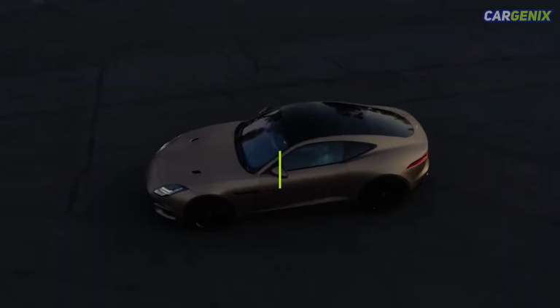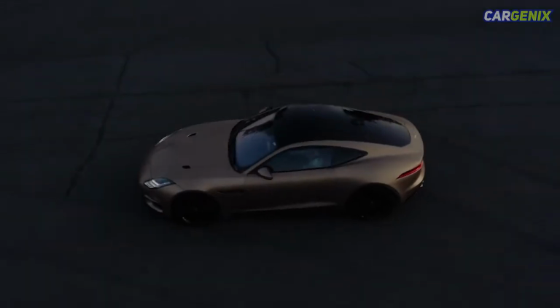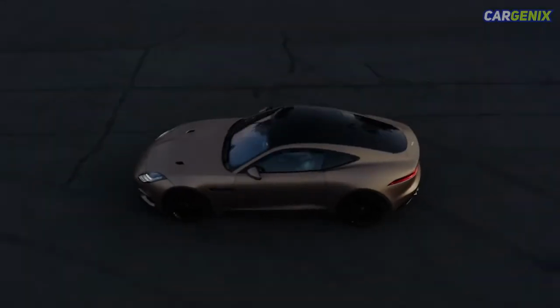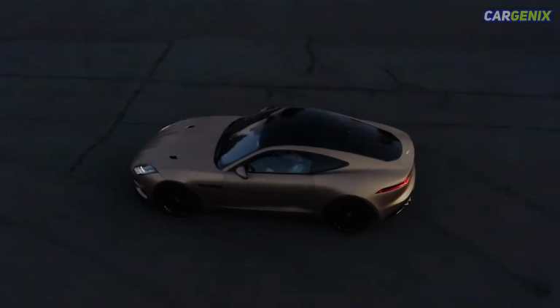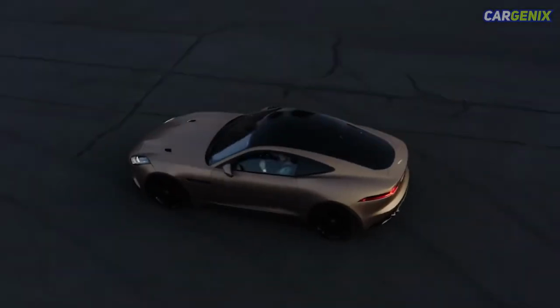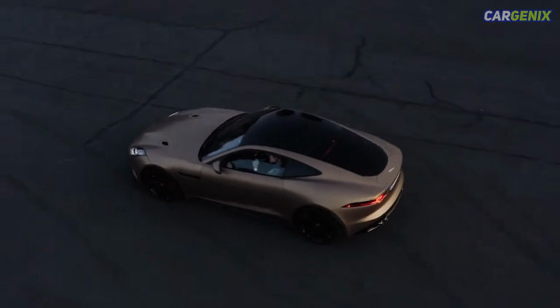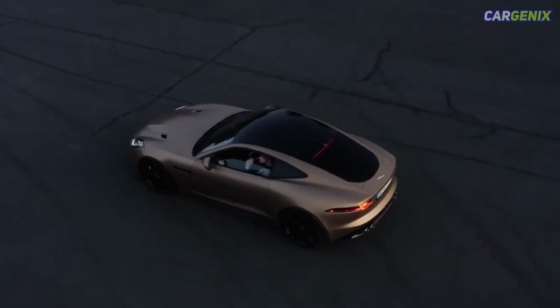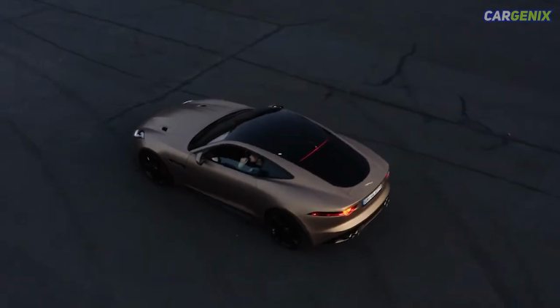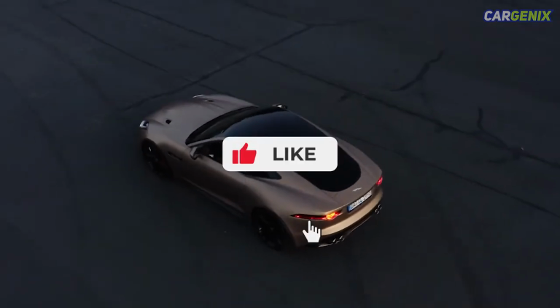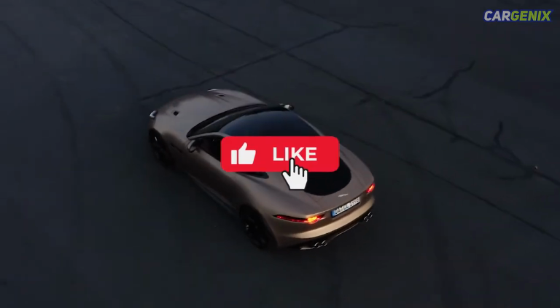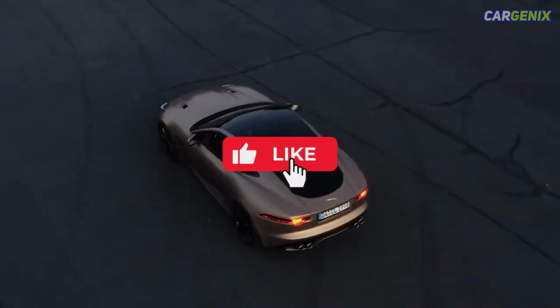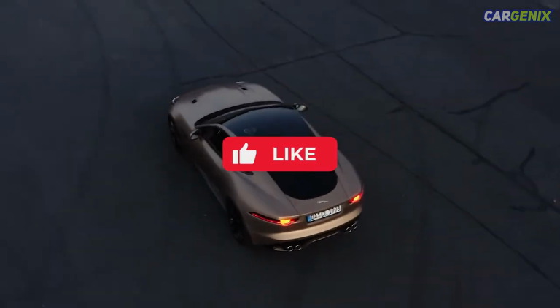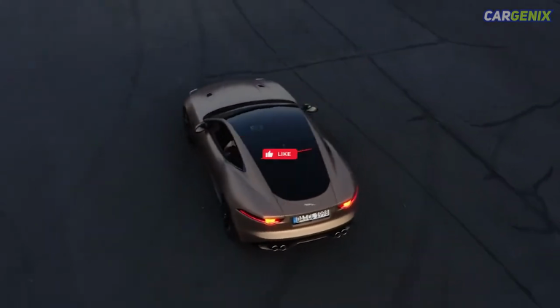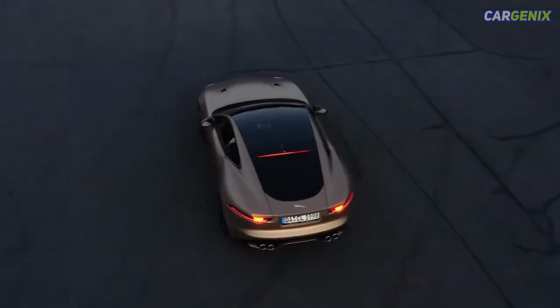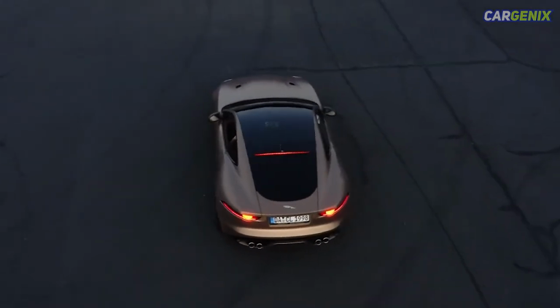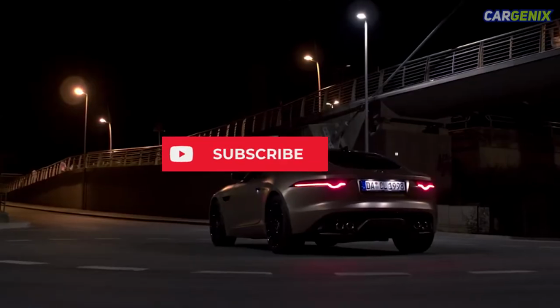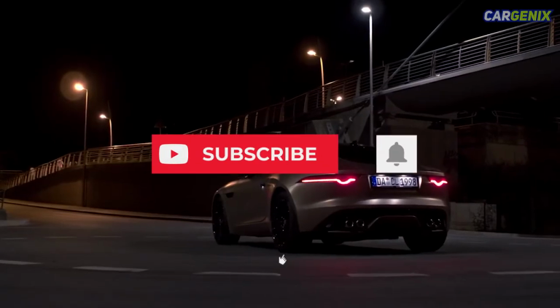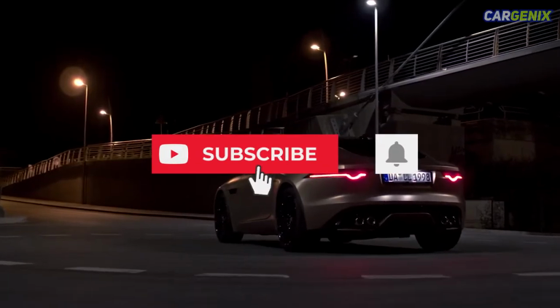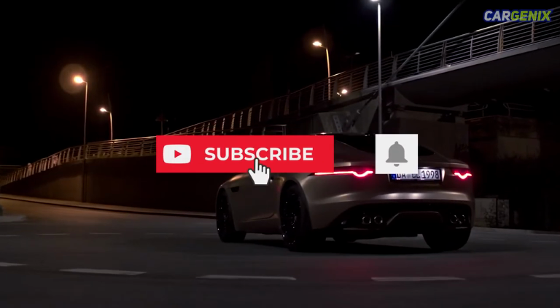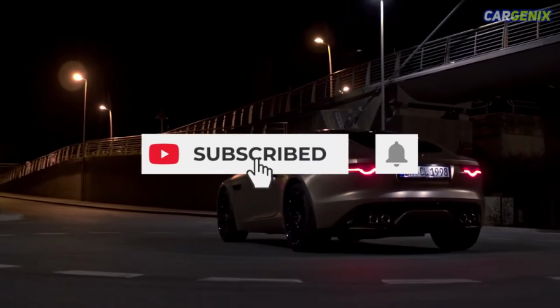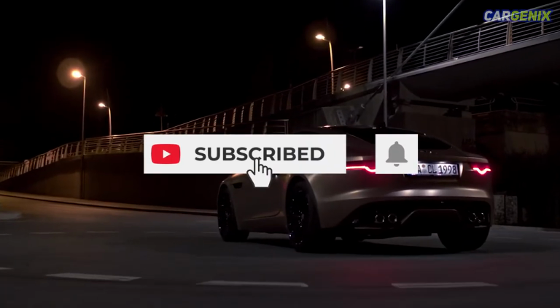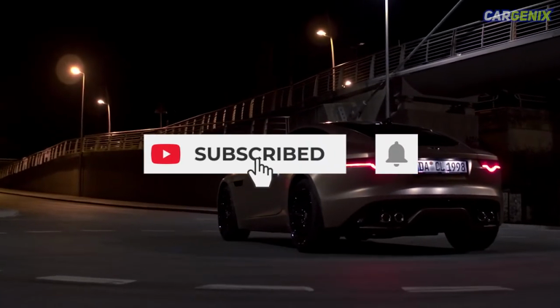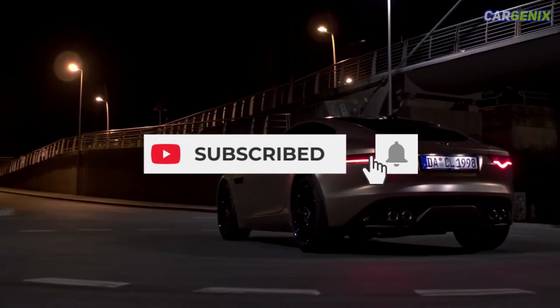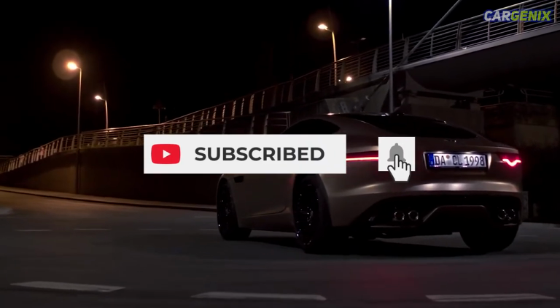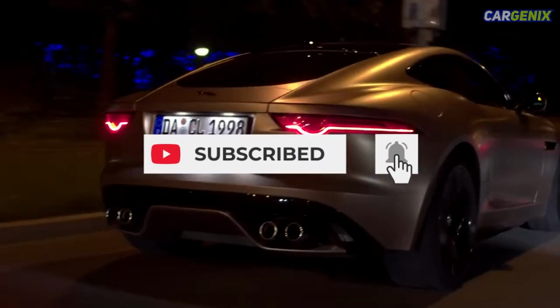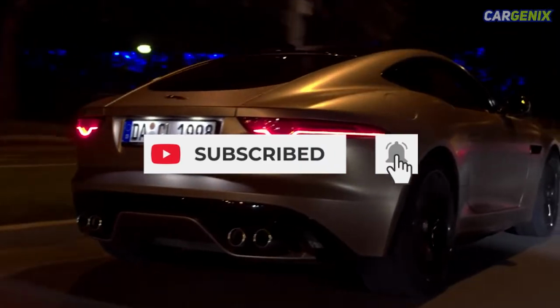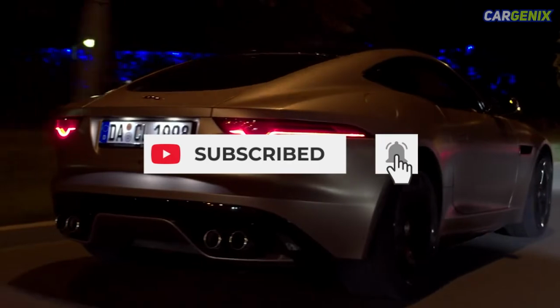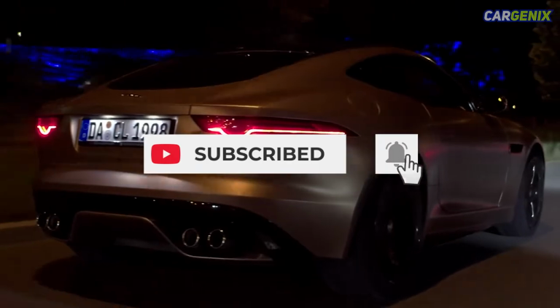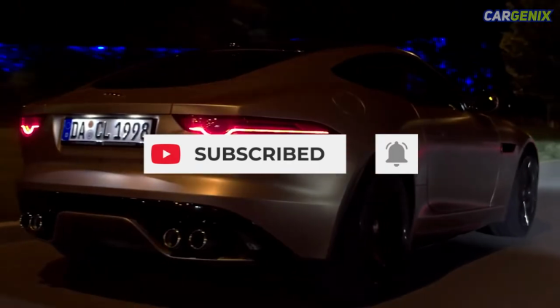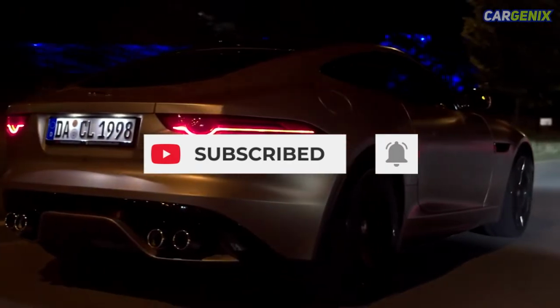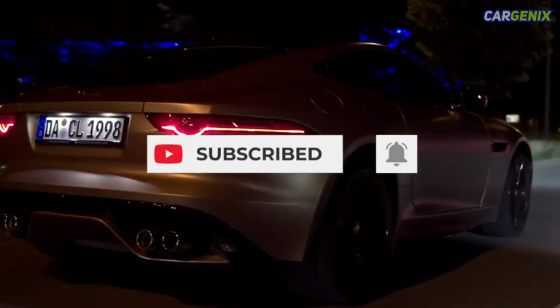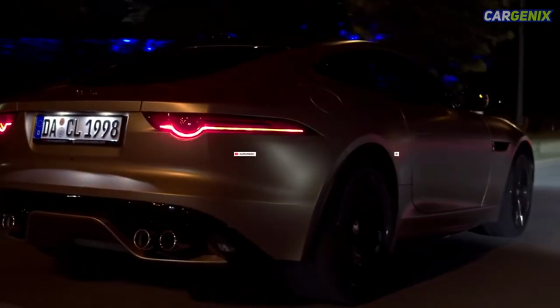But before we get into the video, make sure to like this video, subscribe to our channel, and hit the bell icon to get the latest updates.